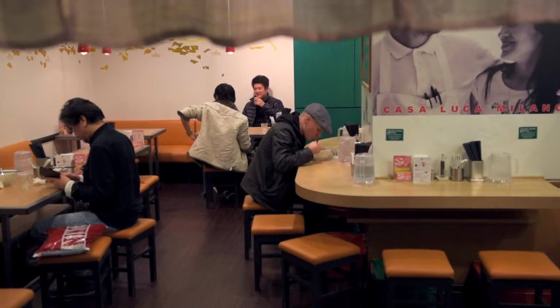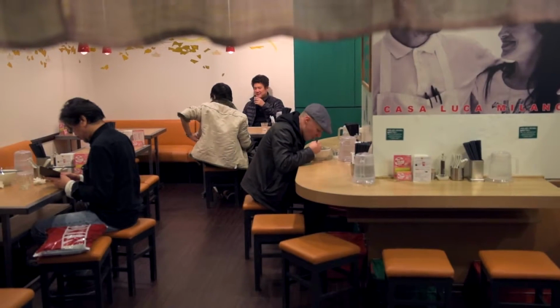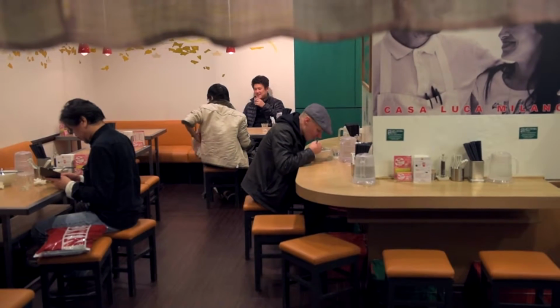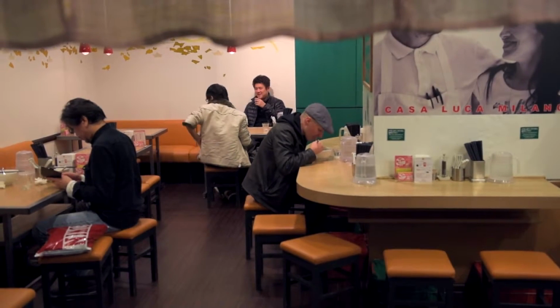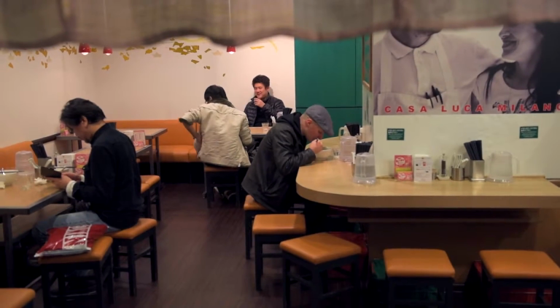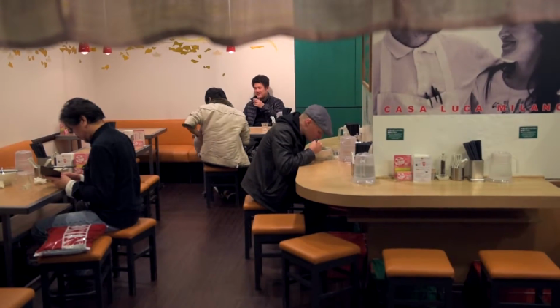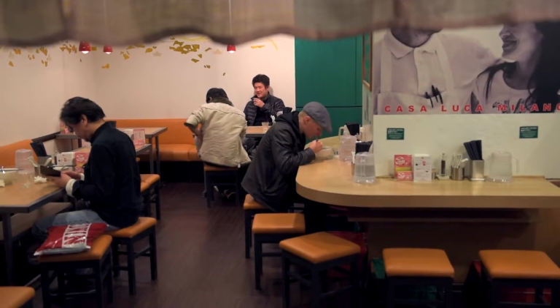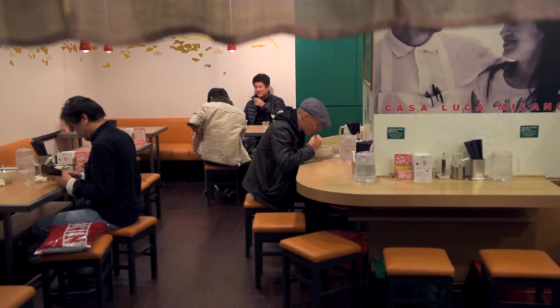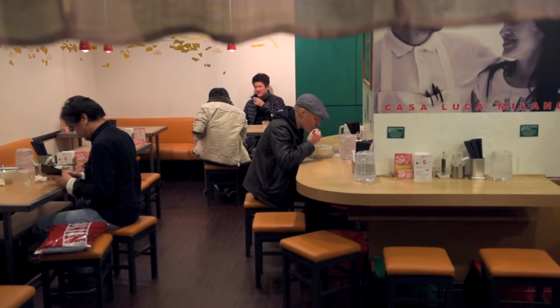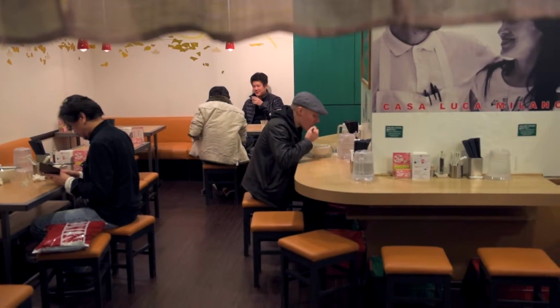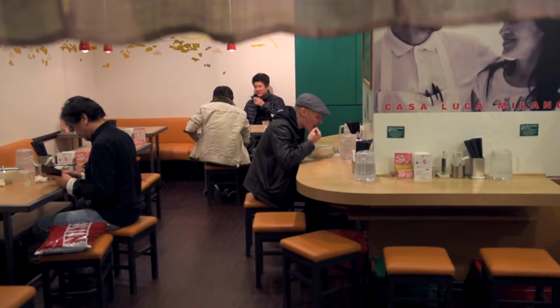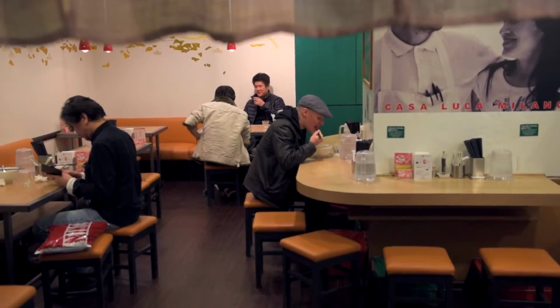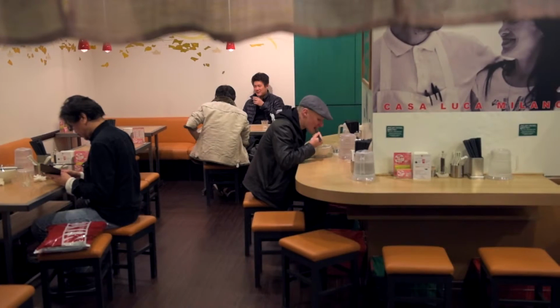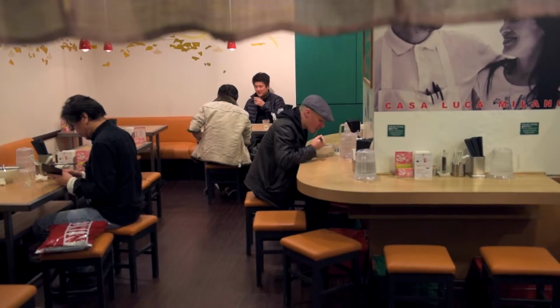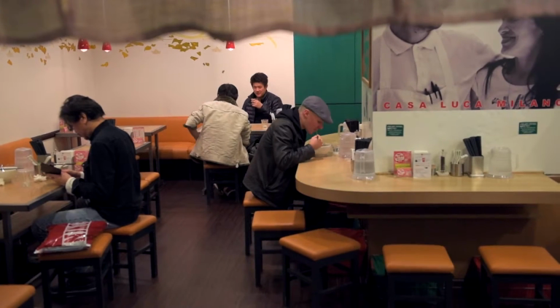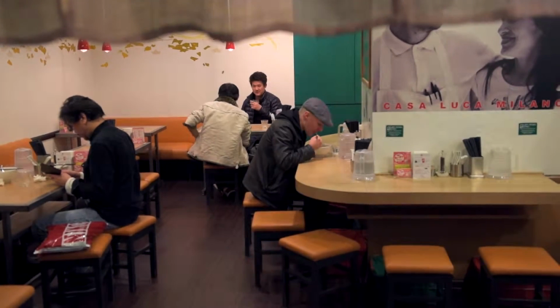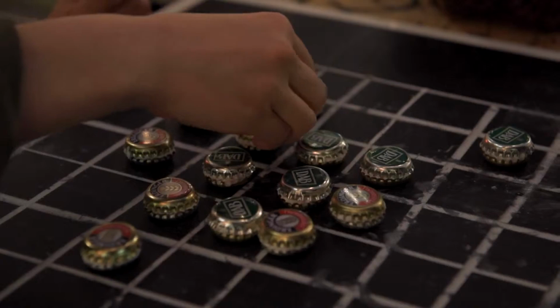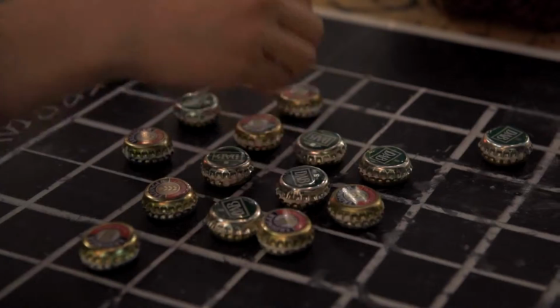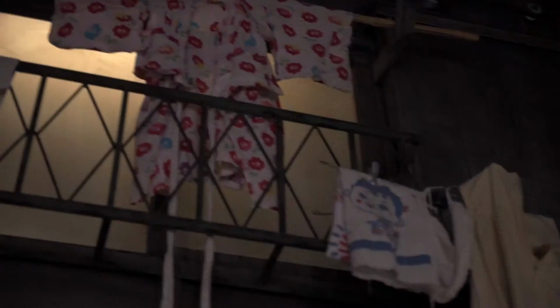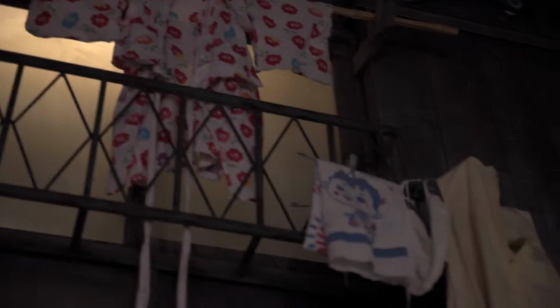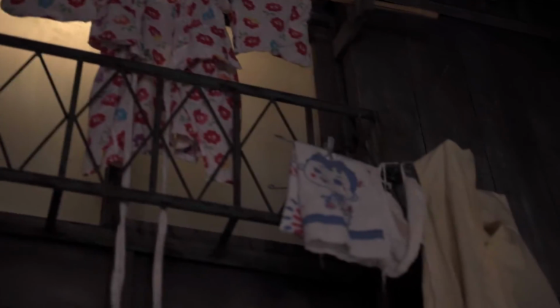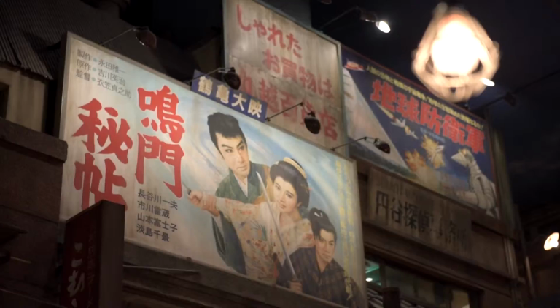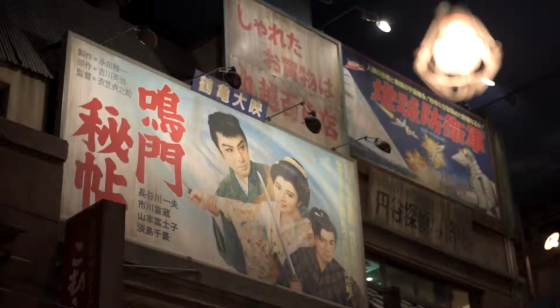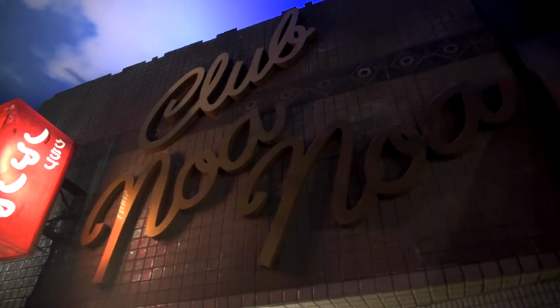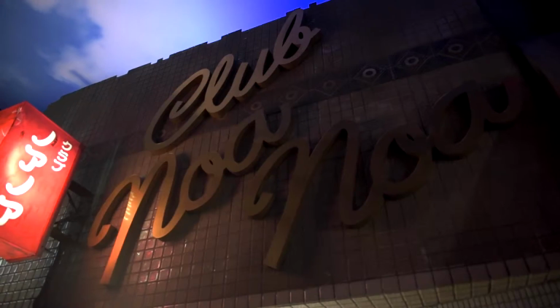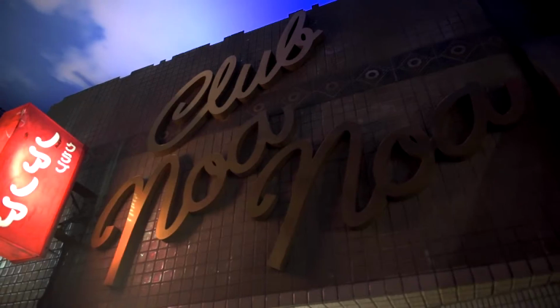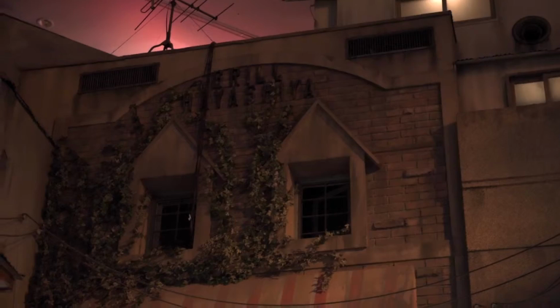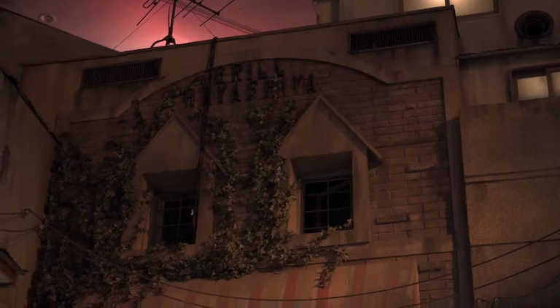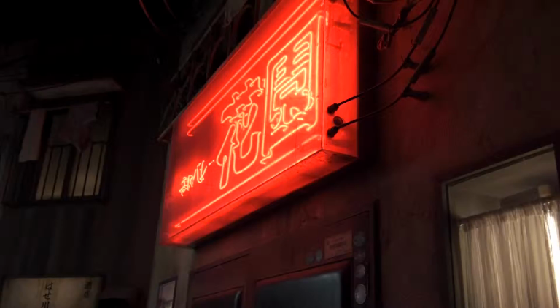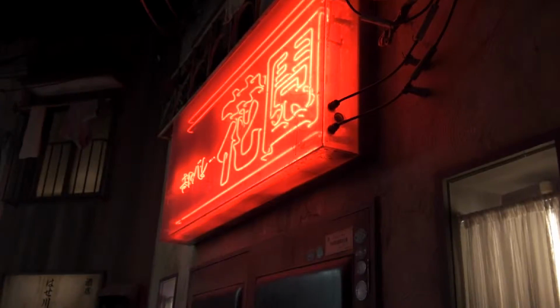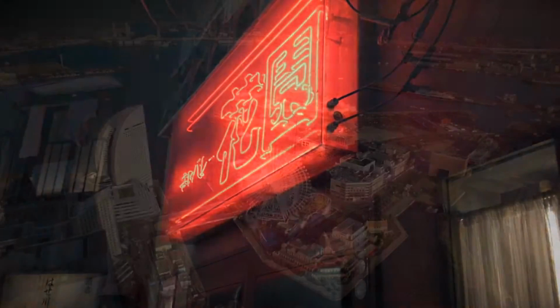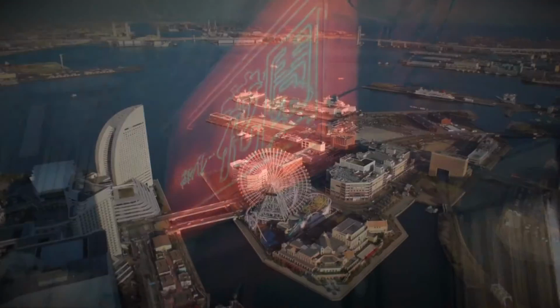Different restaurants had slightly different ramen, so it was hard to choose, but easy to be satisfied.